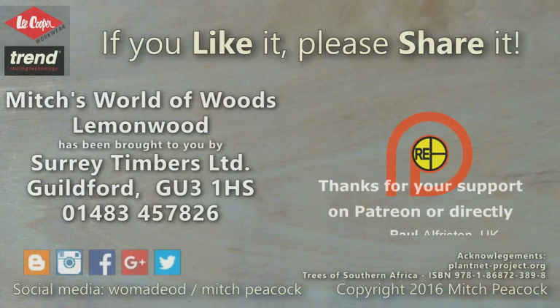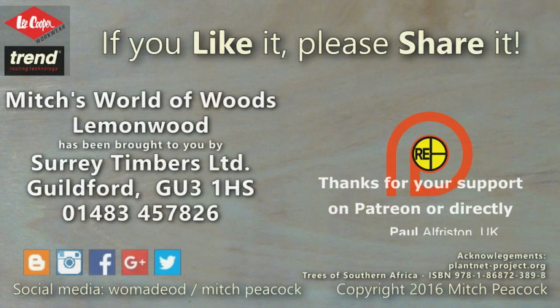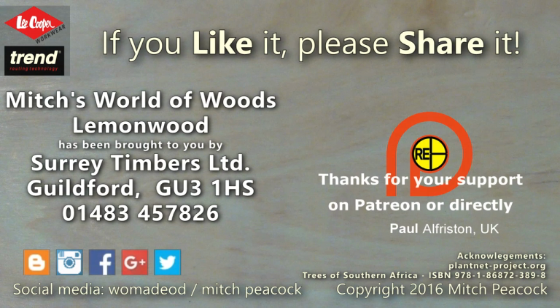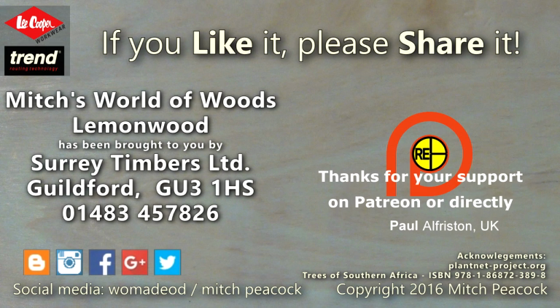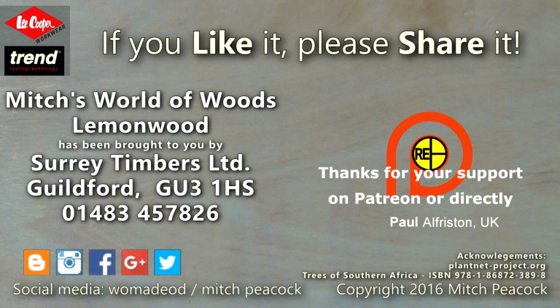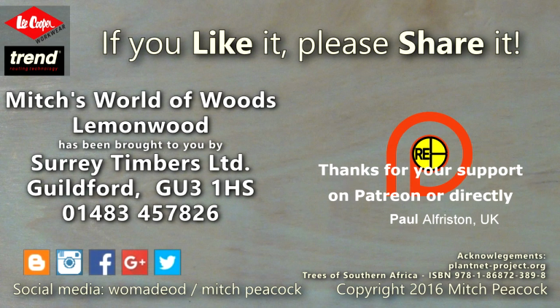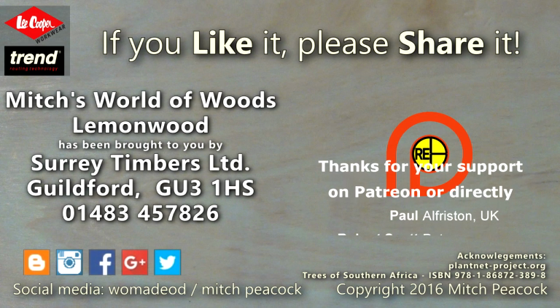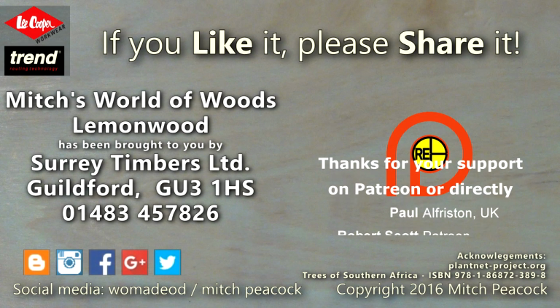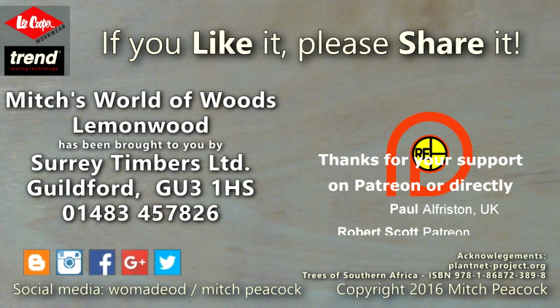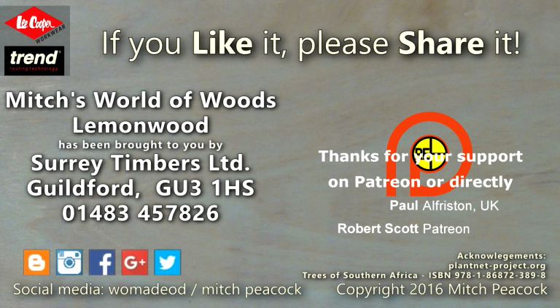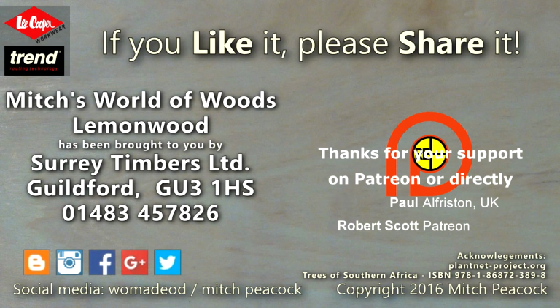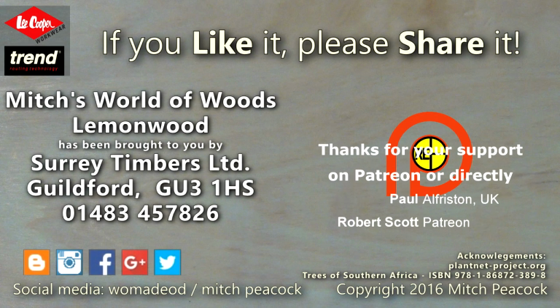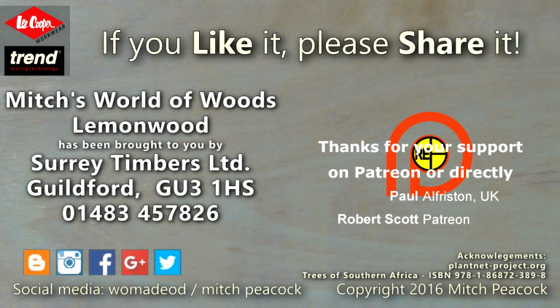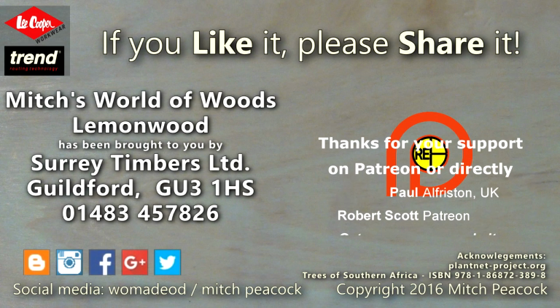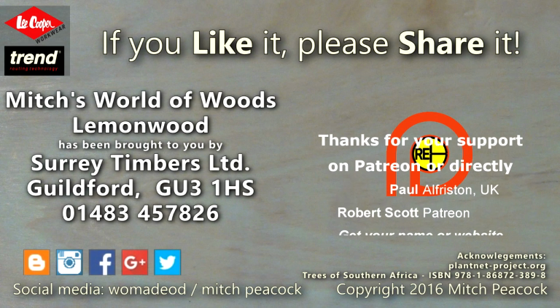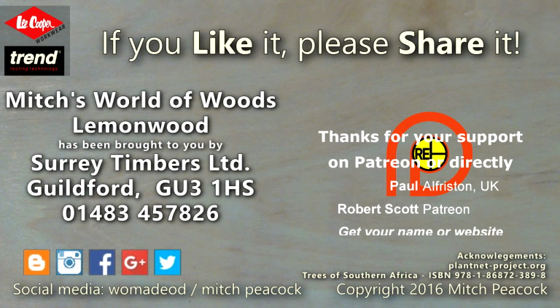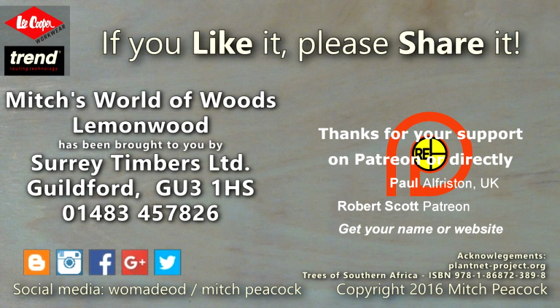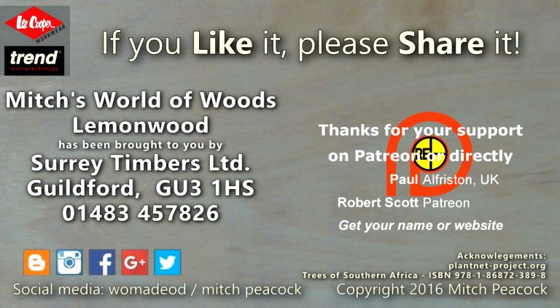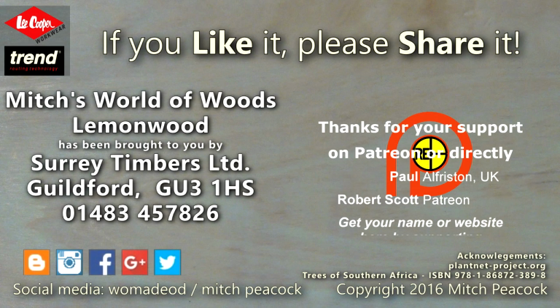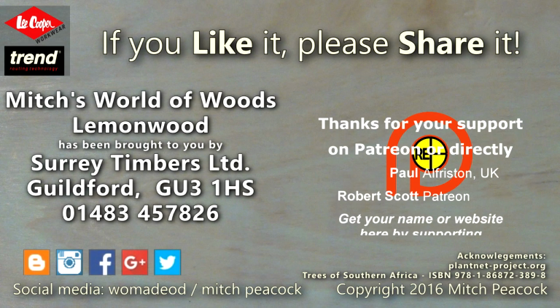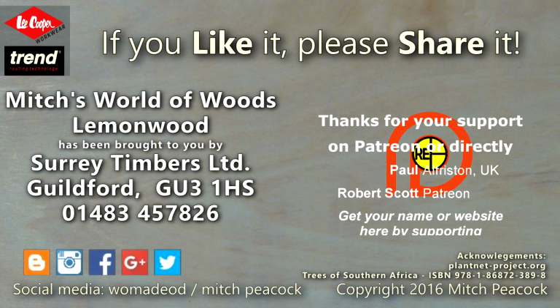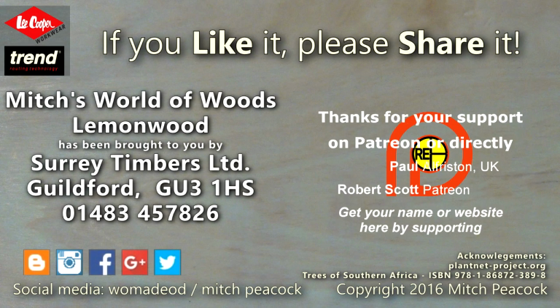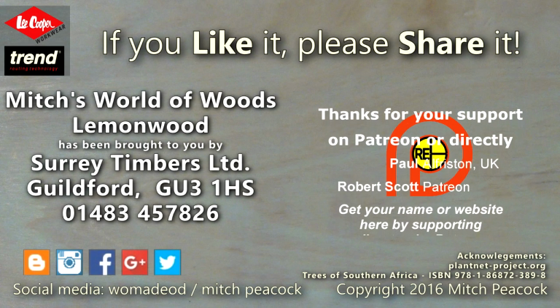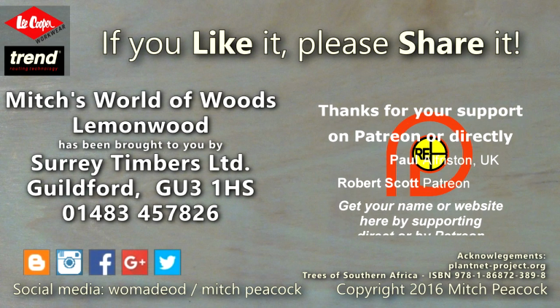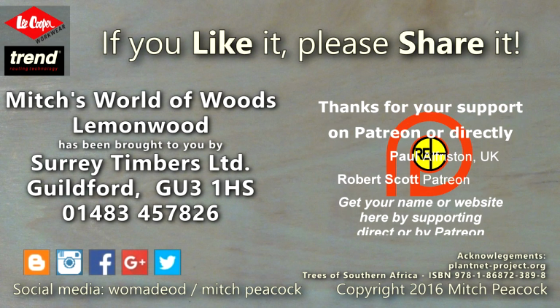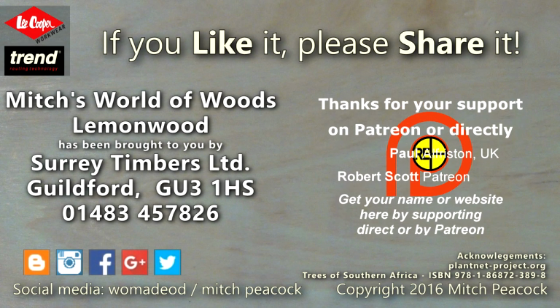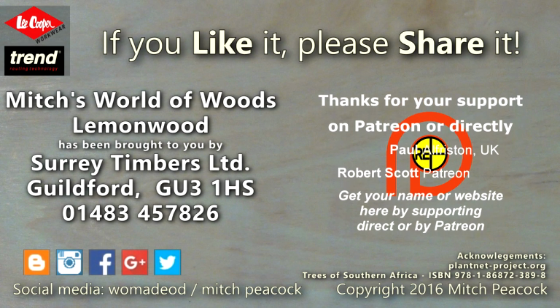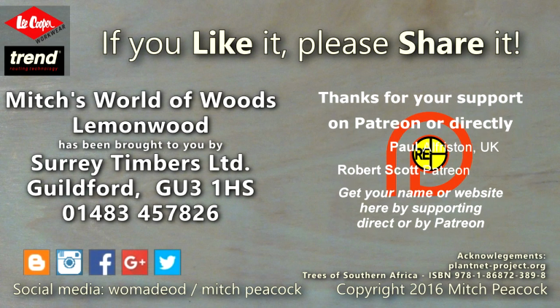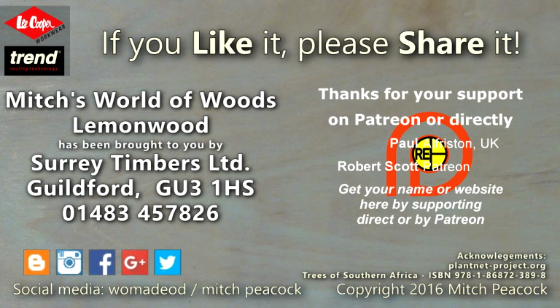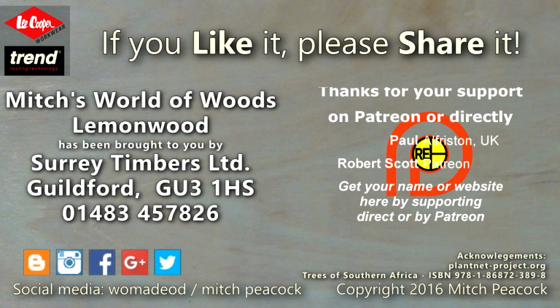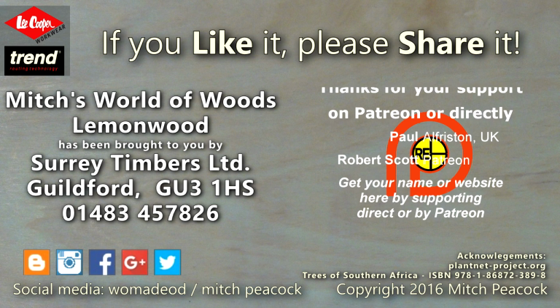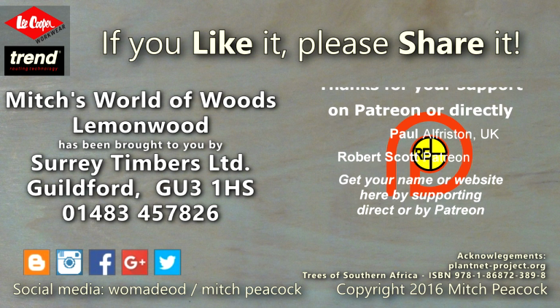If you like it, share it and why not follow me on Patreon and other social media. Cheerio!